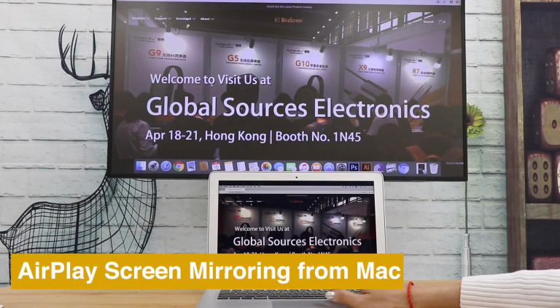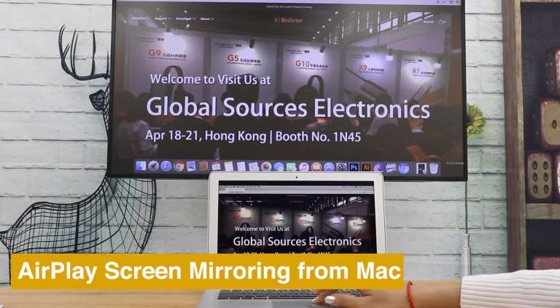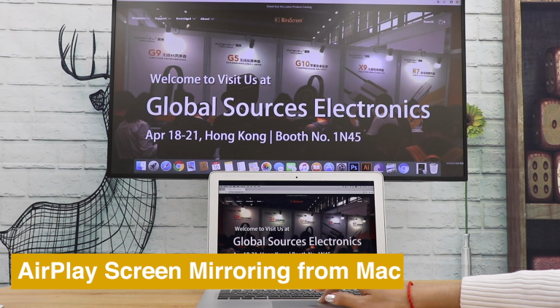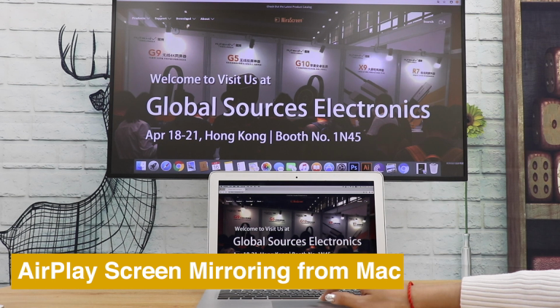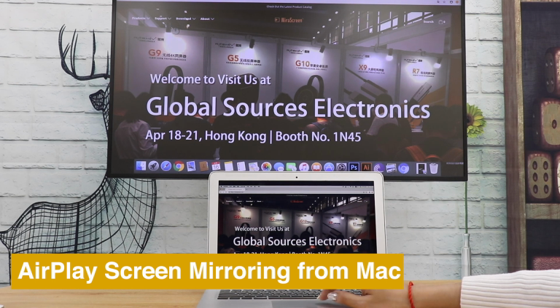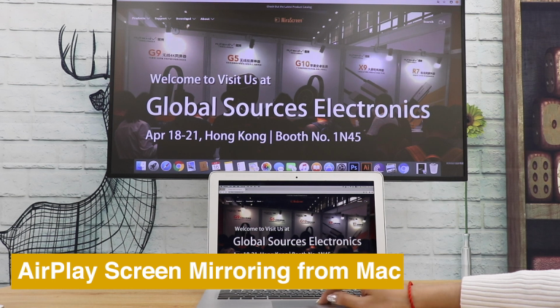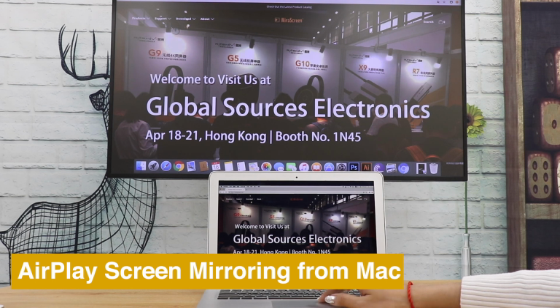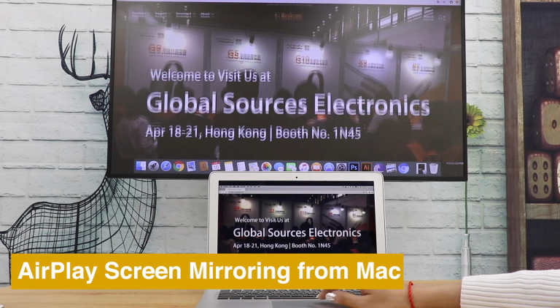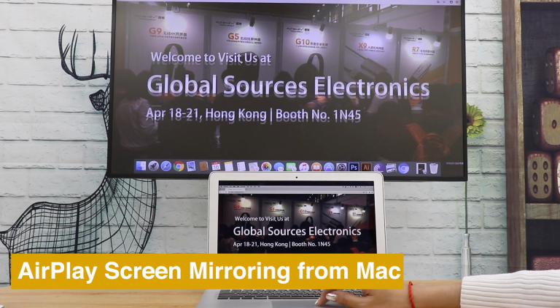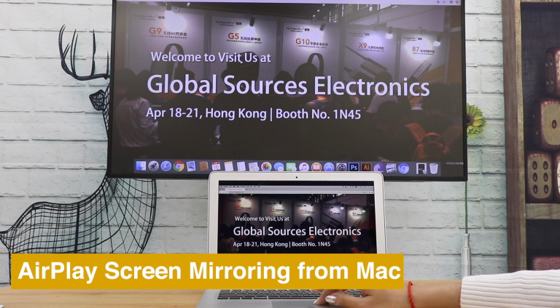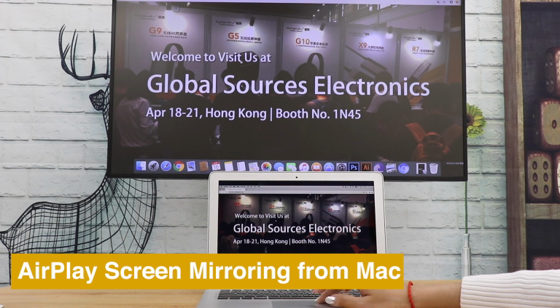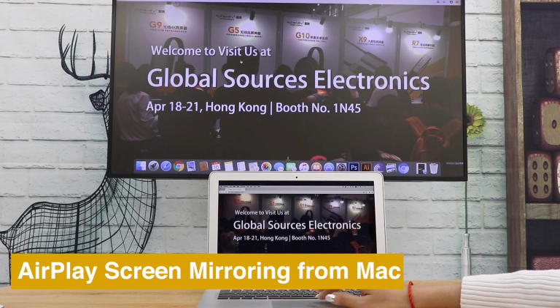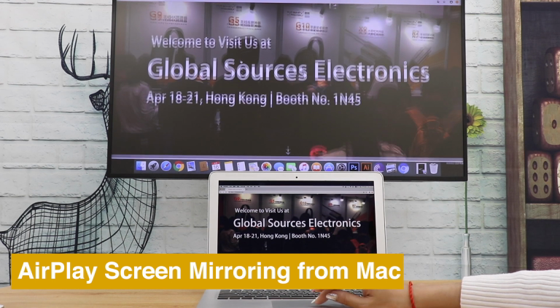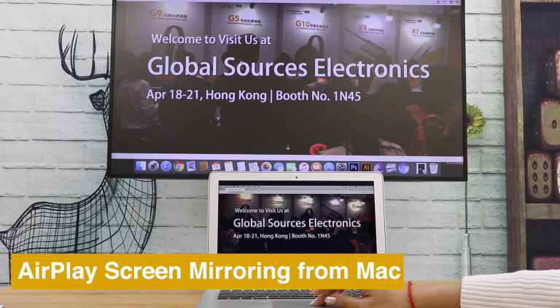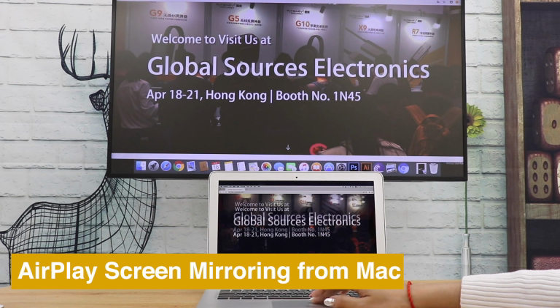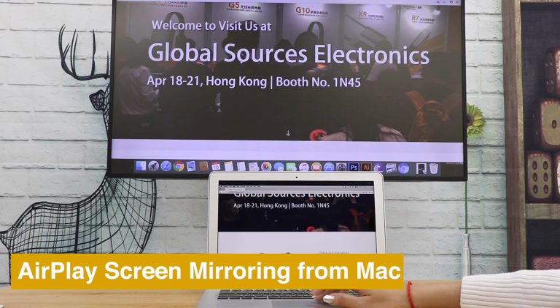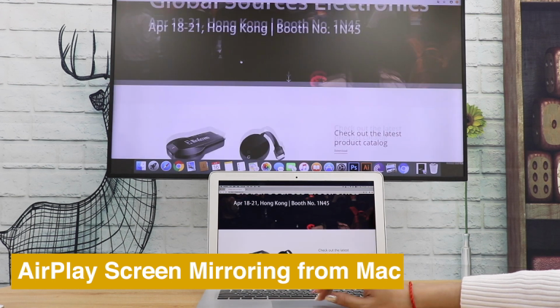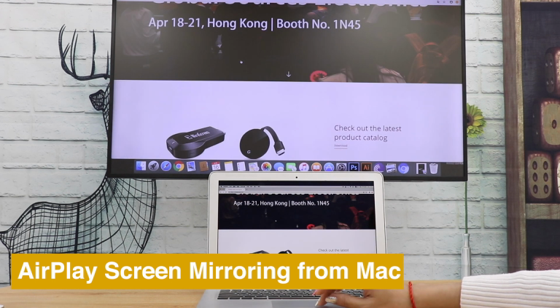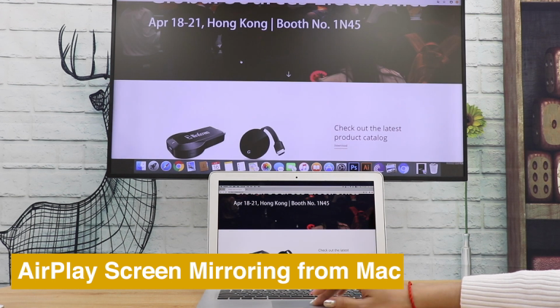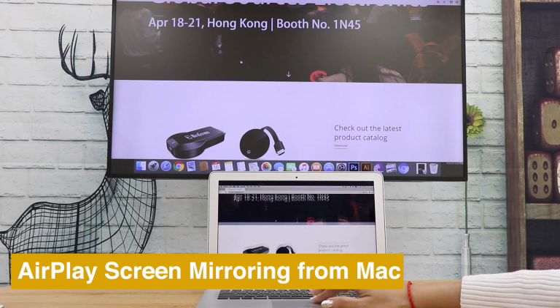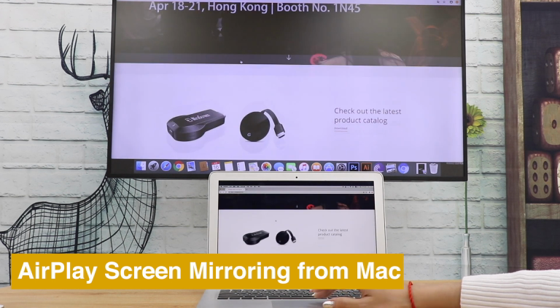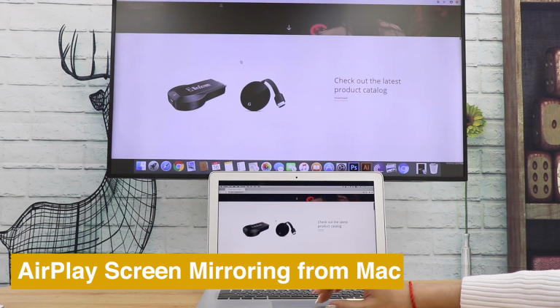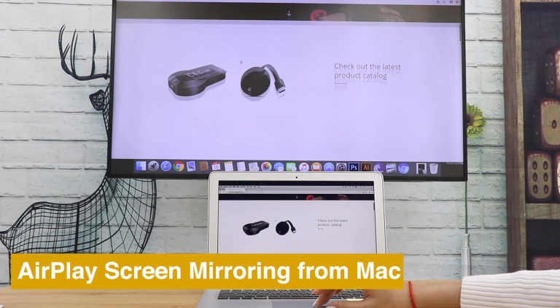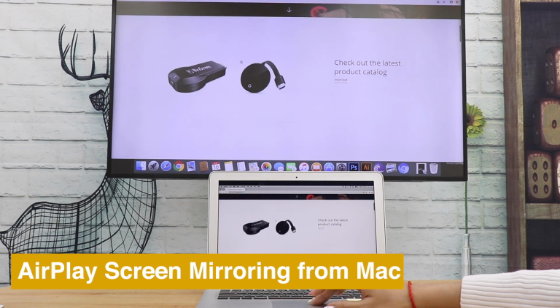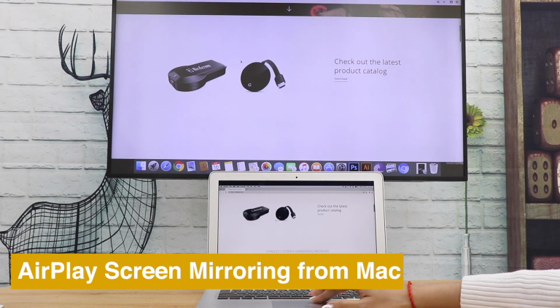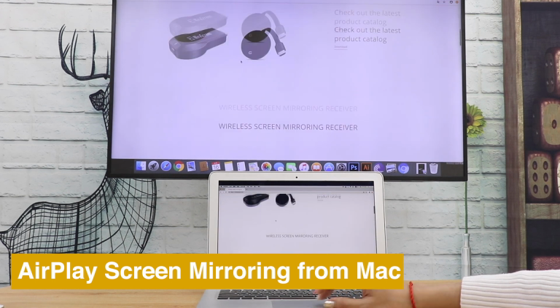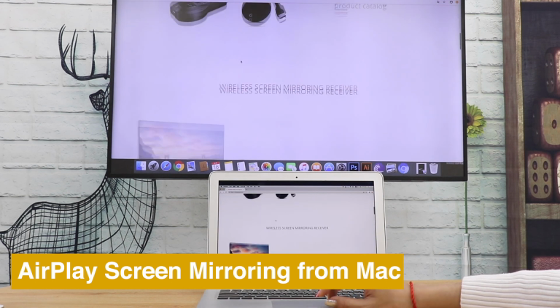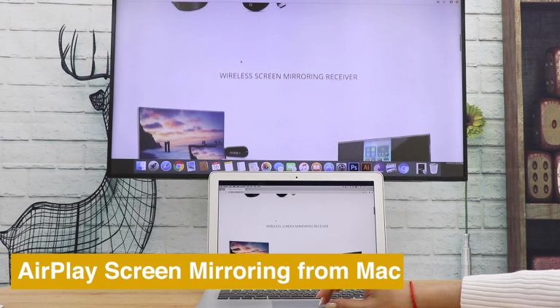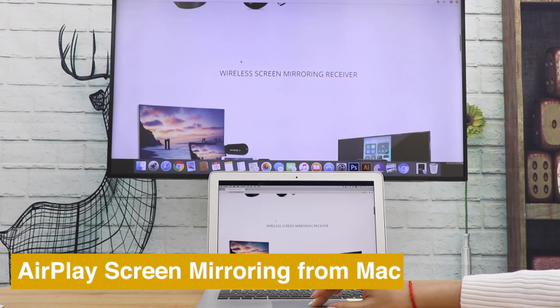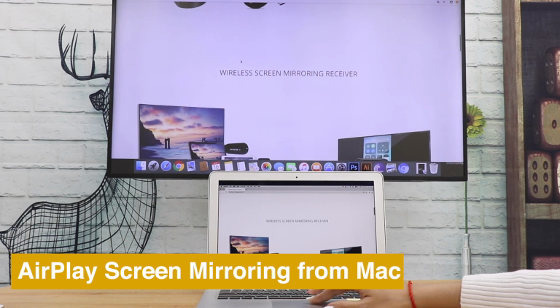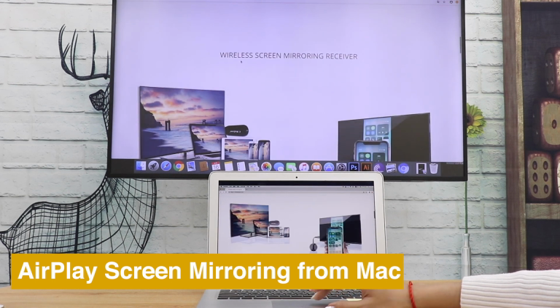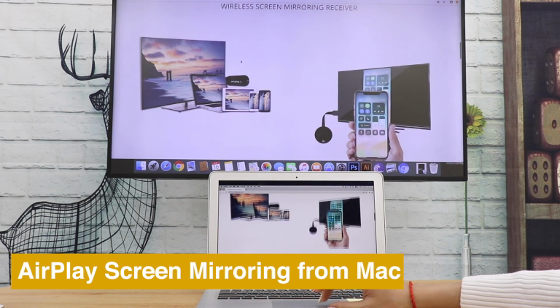If you like this video, please drop us a like and subscribe for more Anycast tutorials.